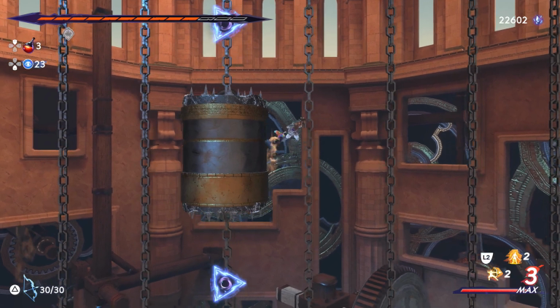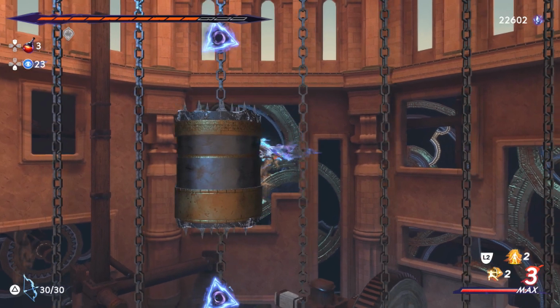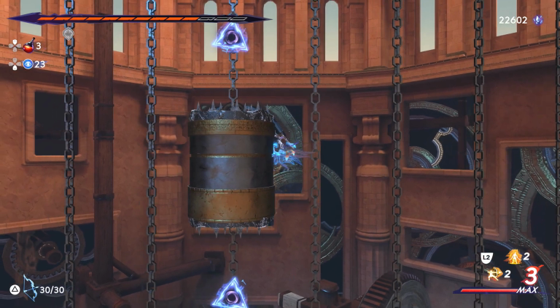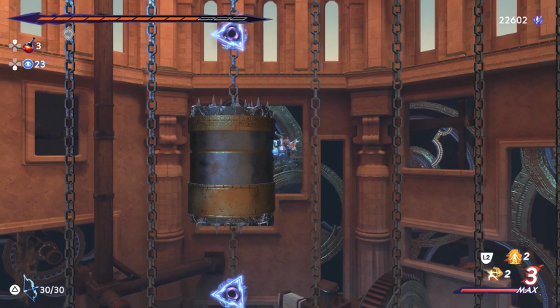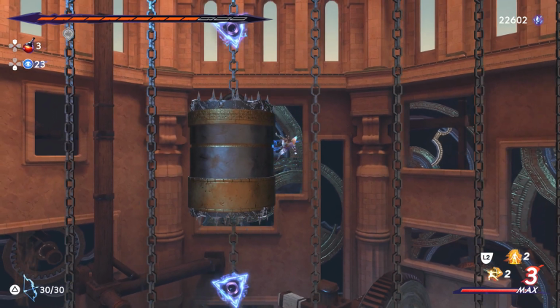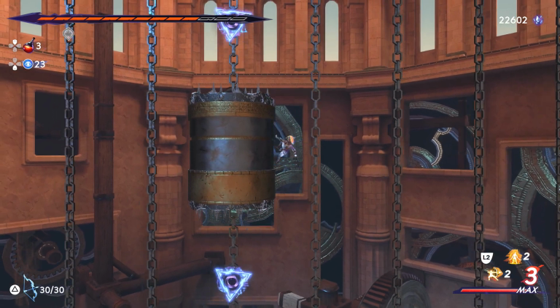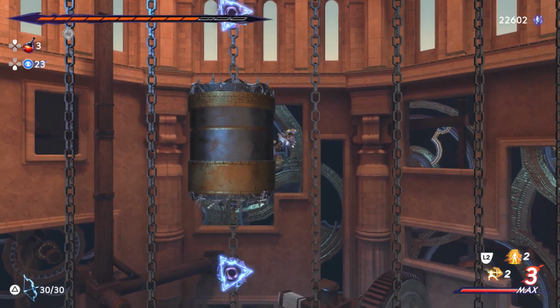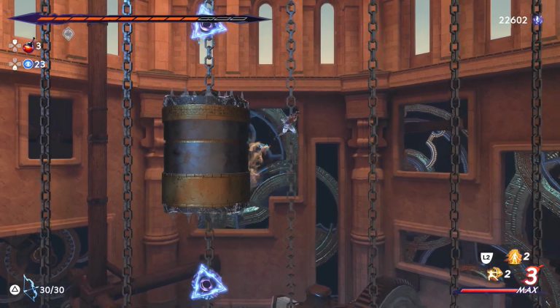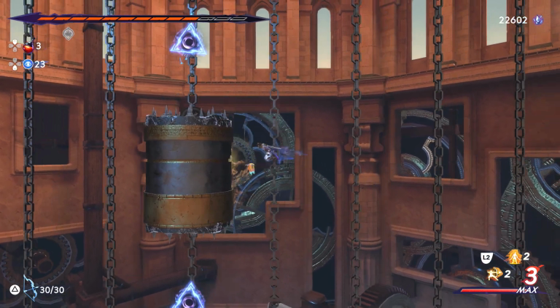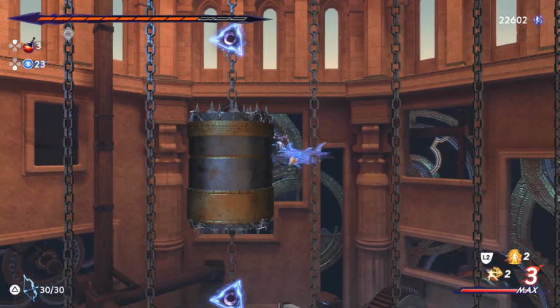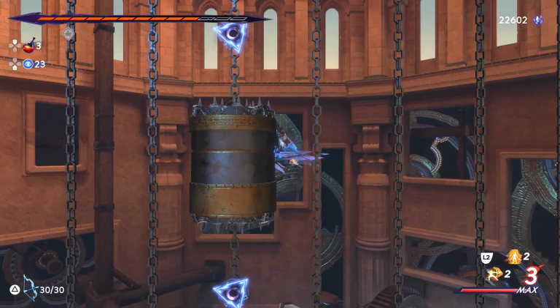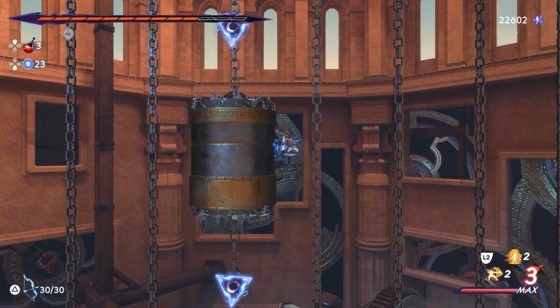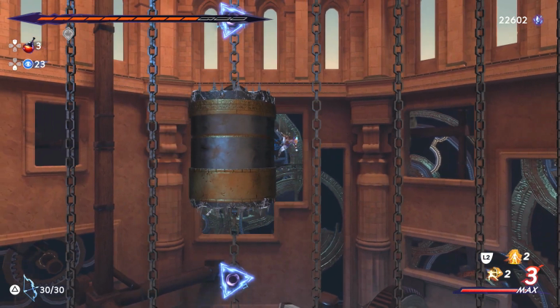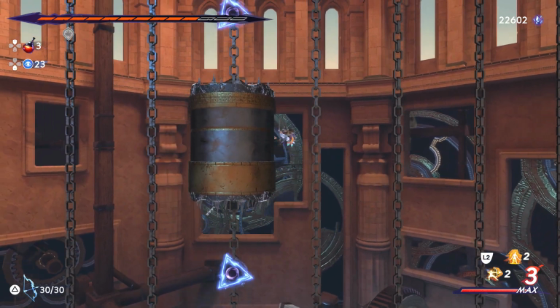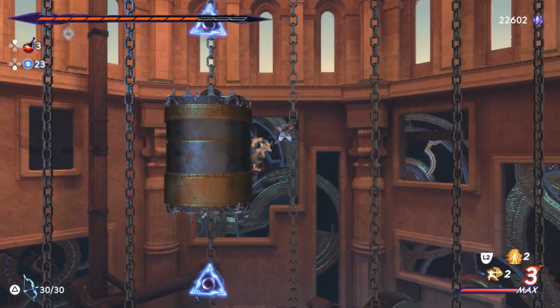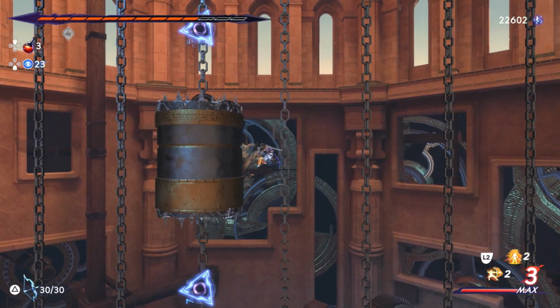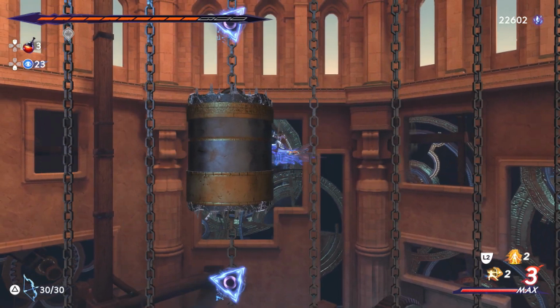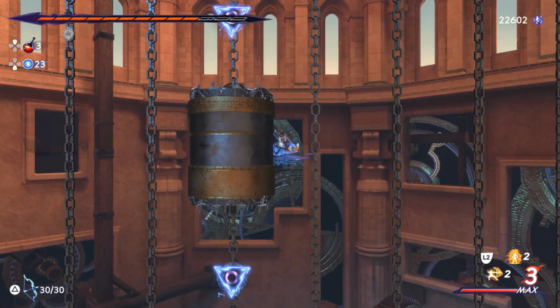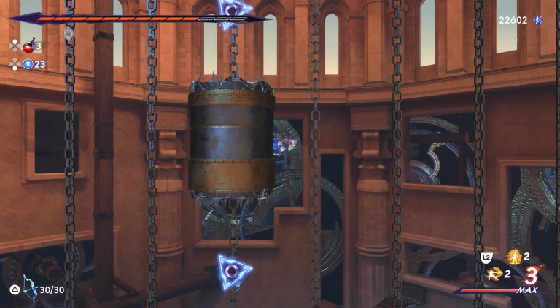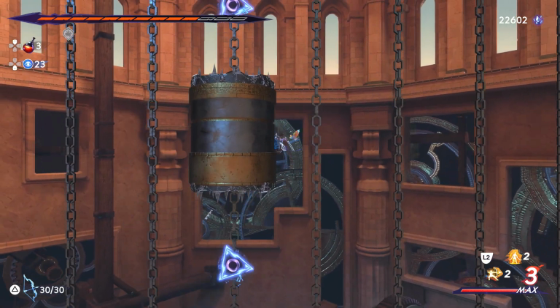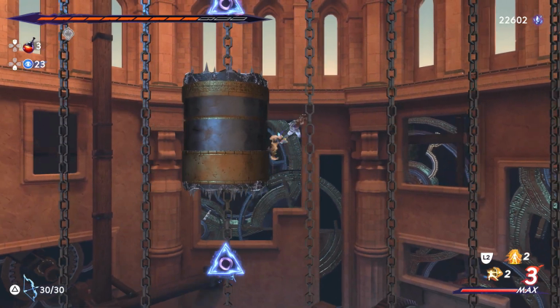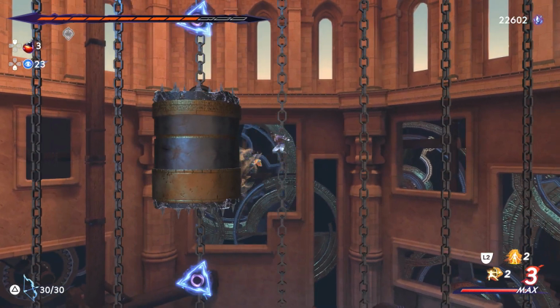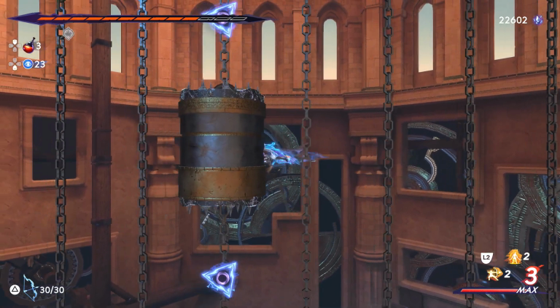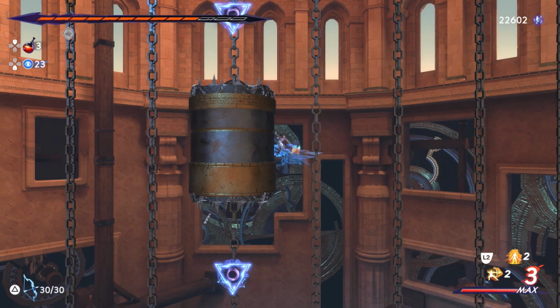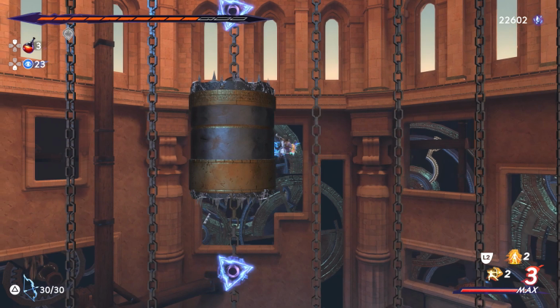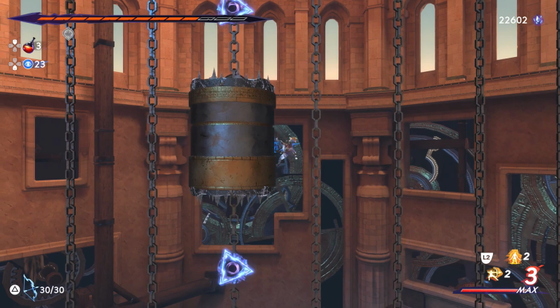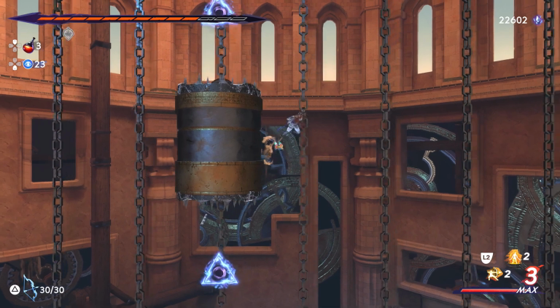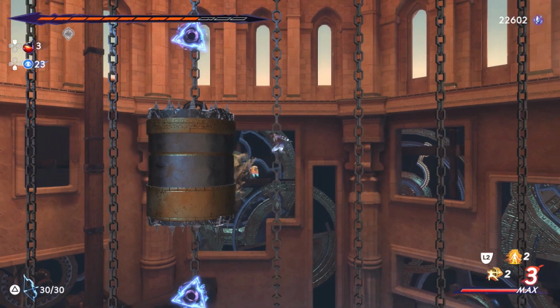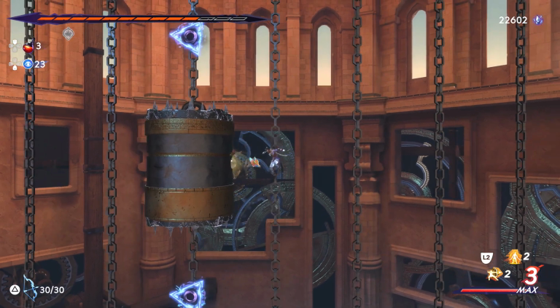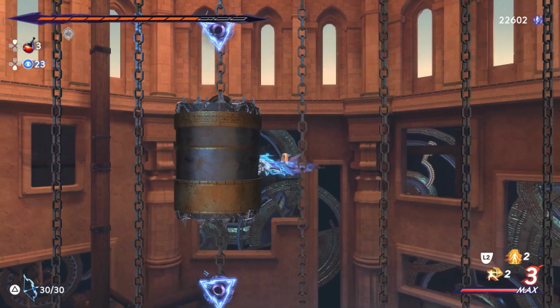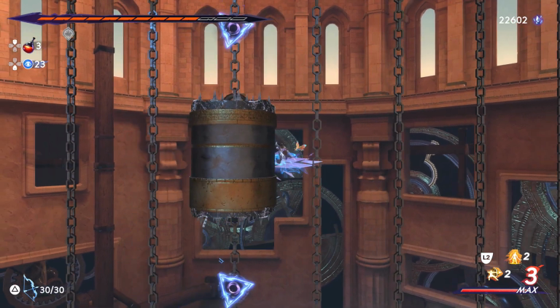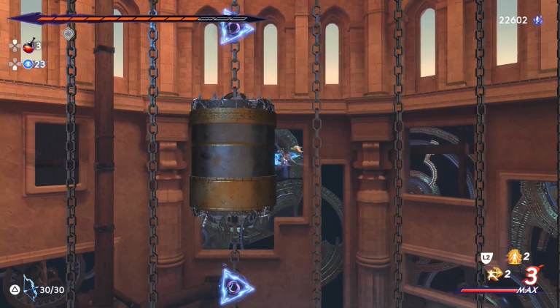We'll wait for the next cycle when the pillars are descending — that'll give our jumps extra height.